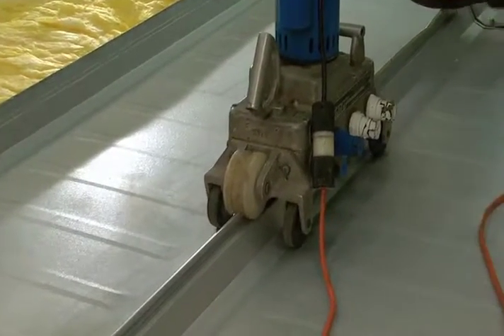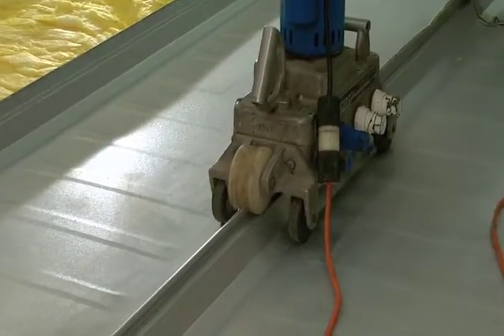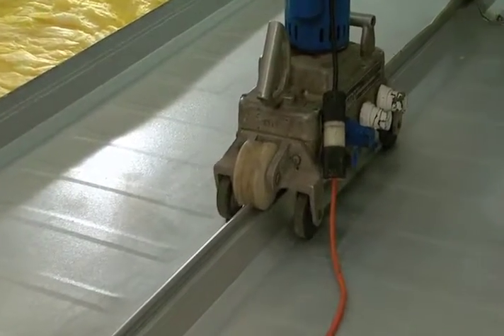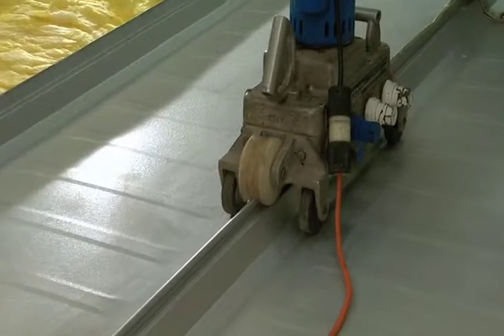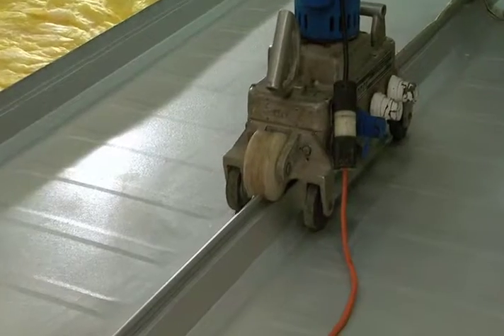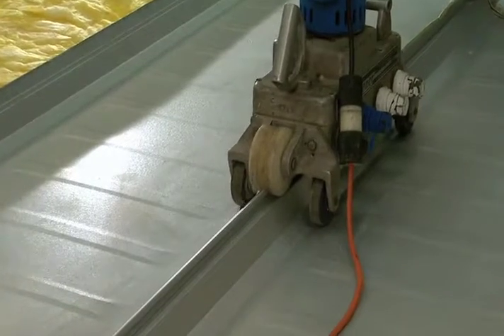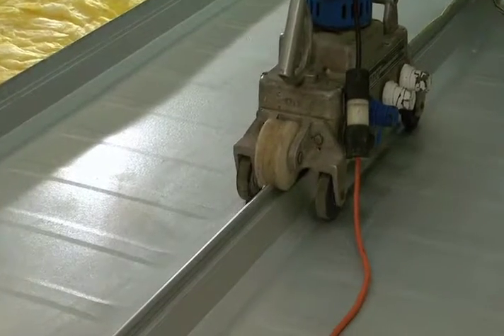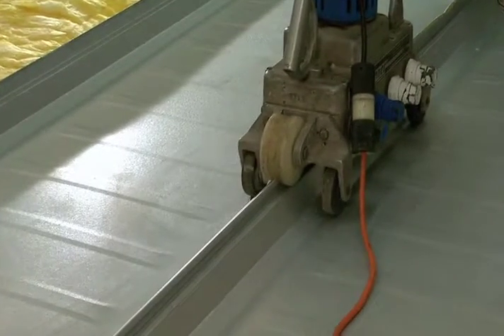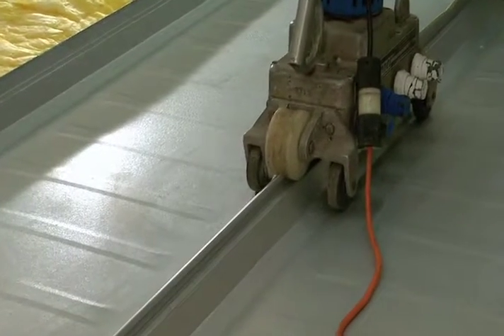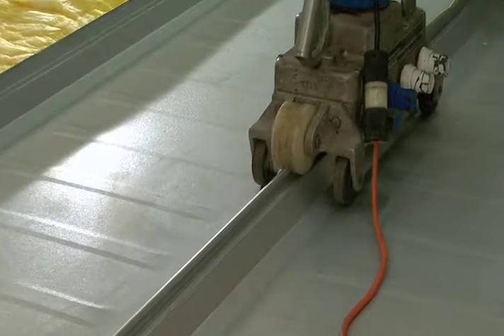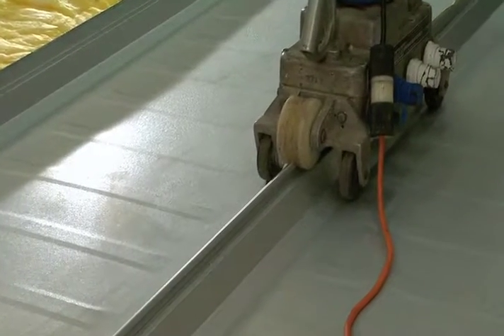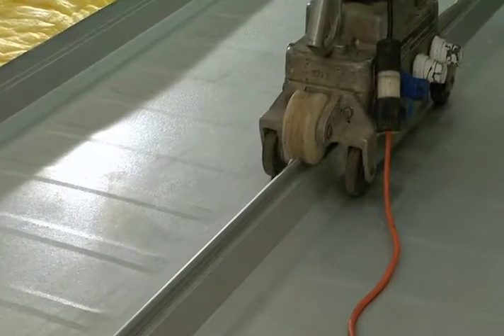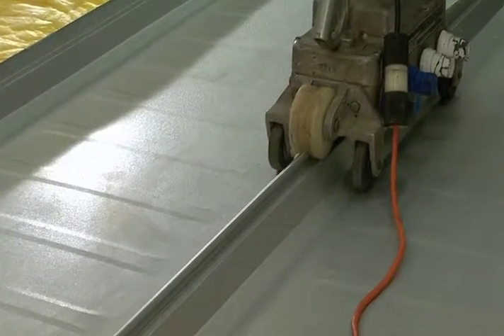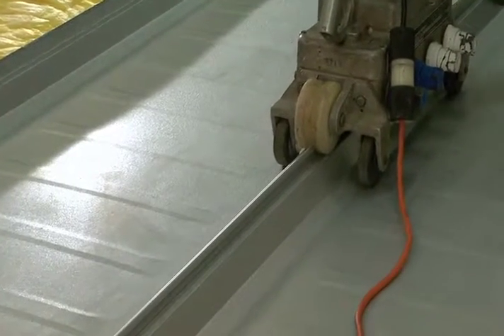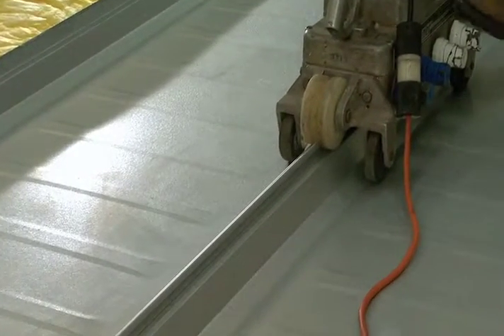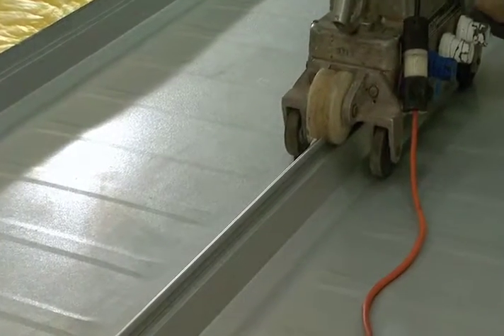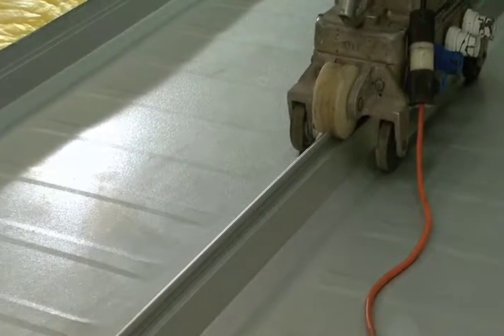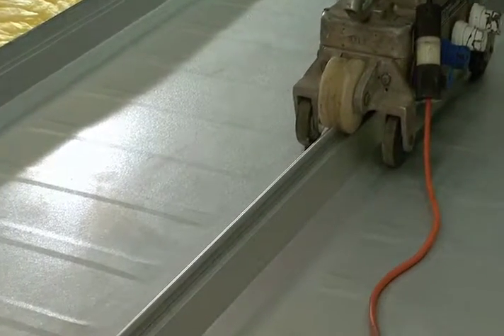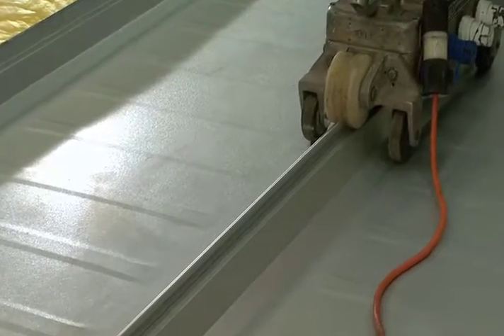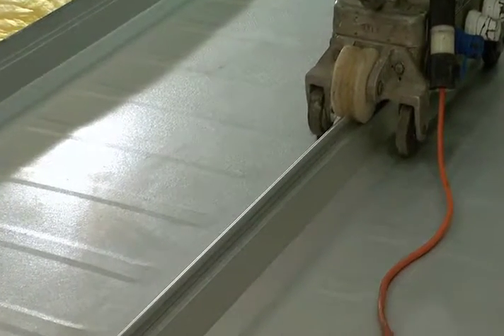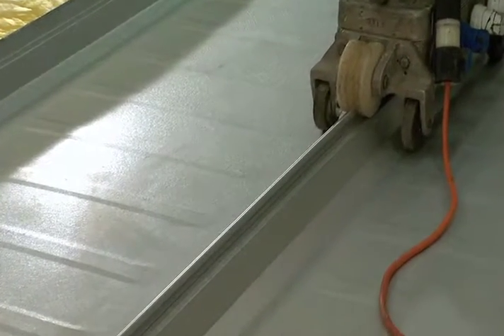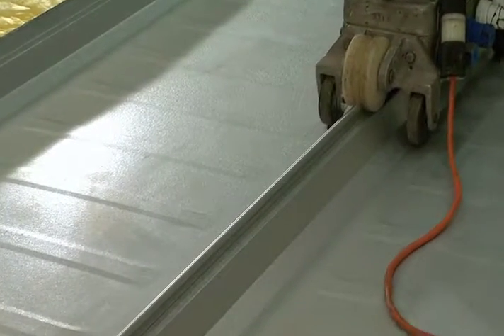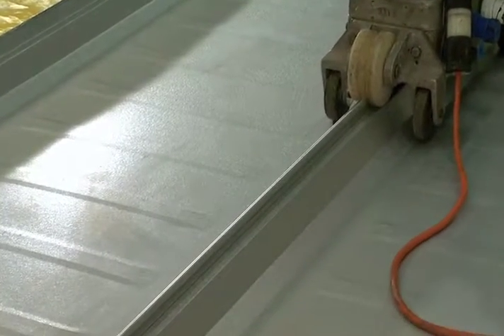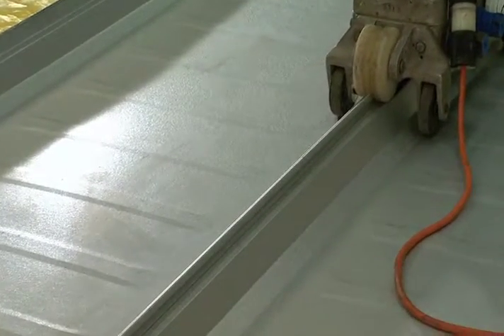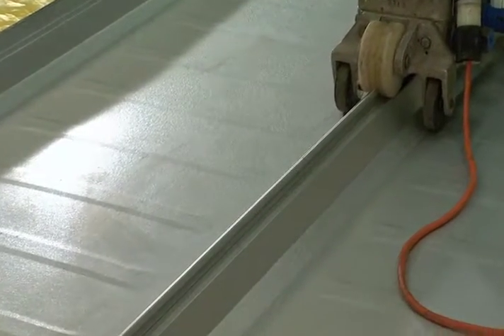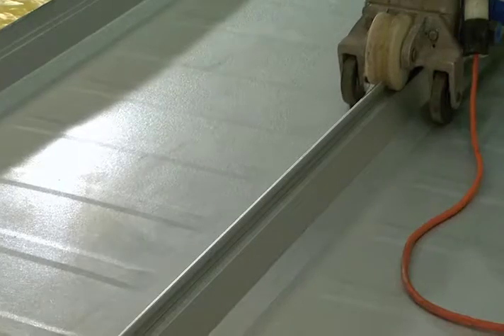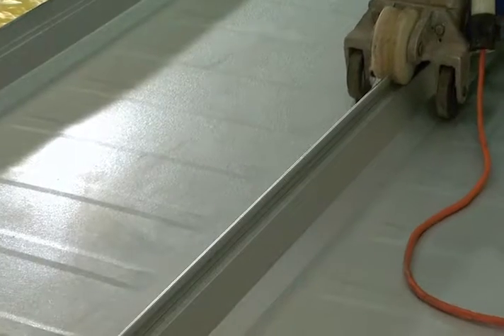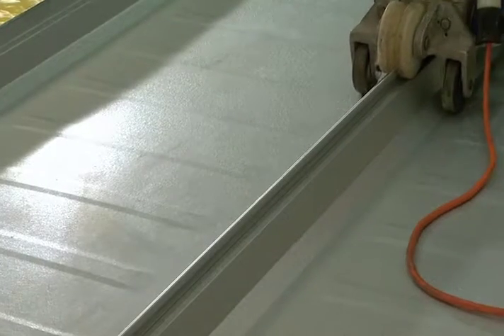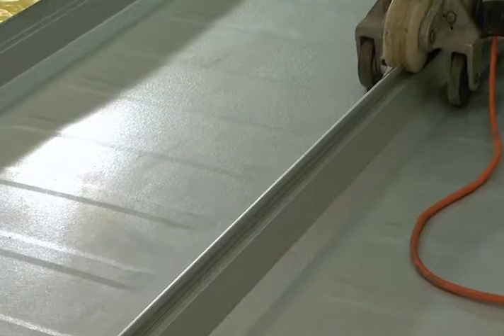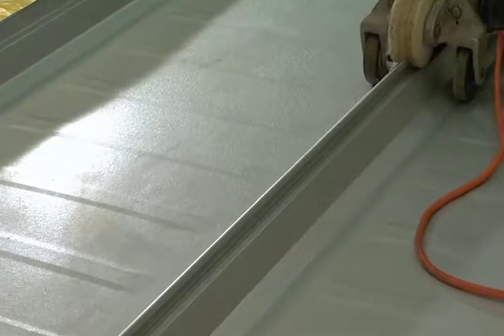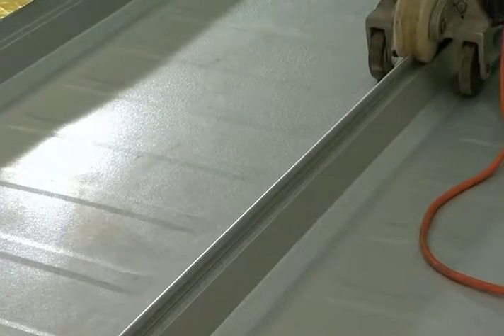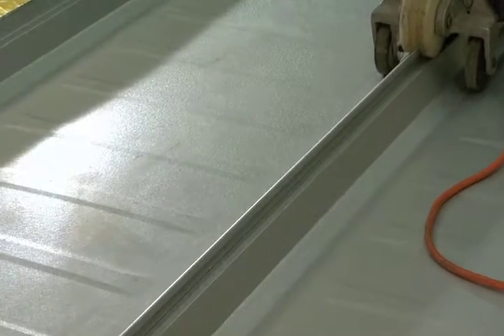This machine was actually found in Sweden, and today it still comes from Sweden. It was being used by Volvo to seam halves of gas tanks together.